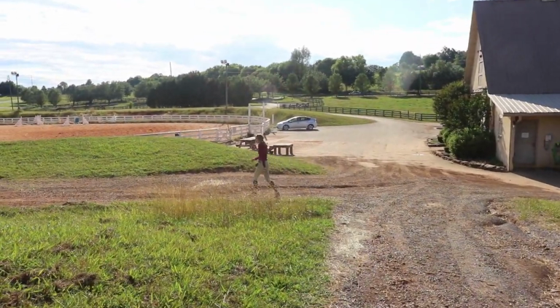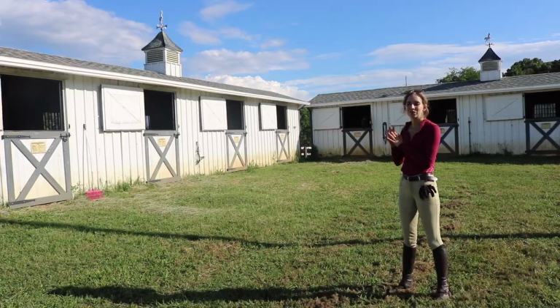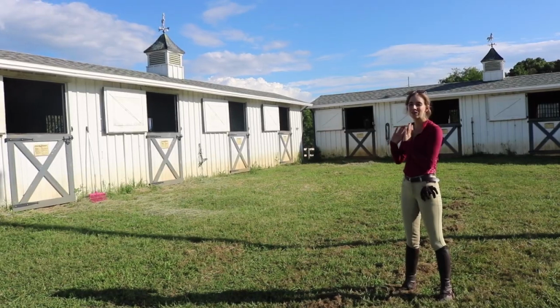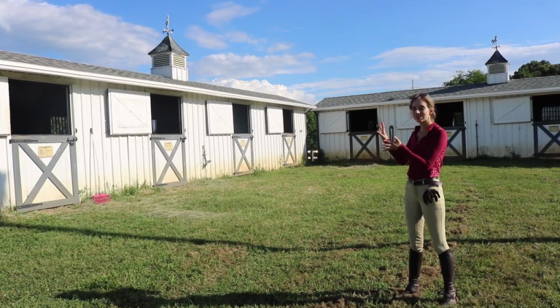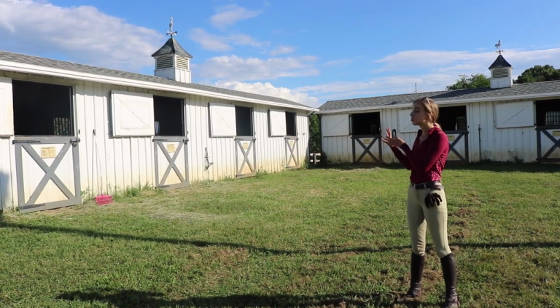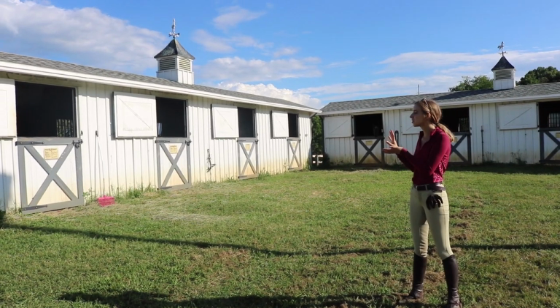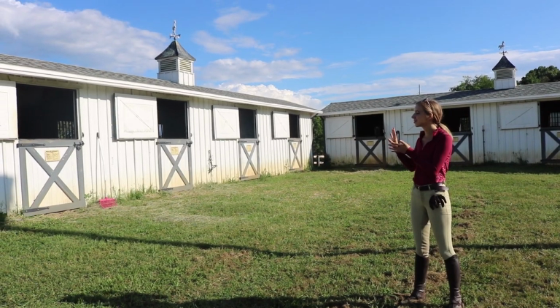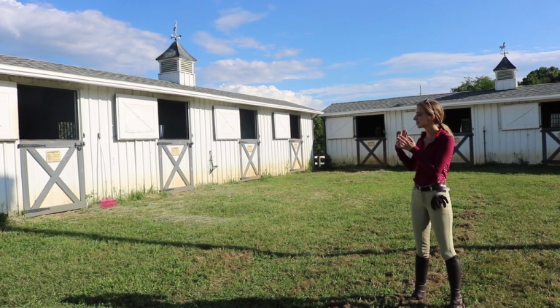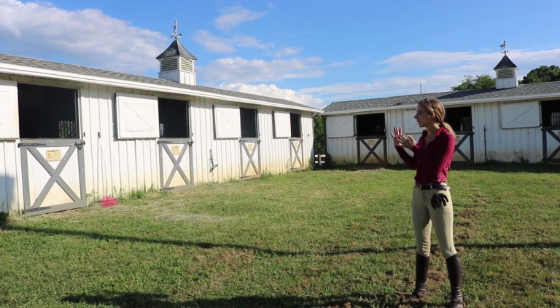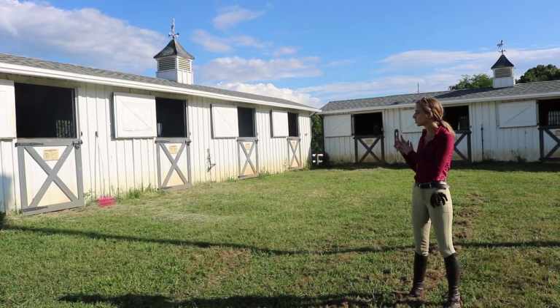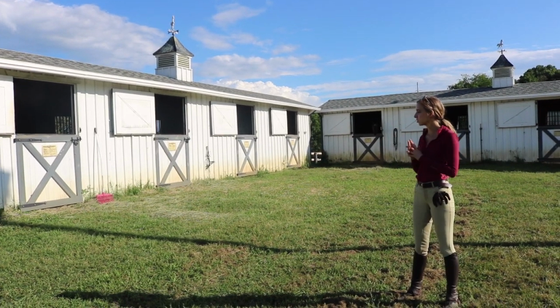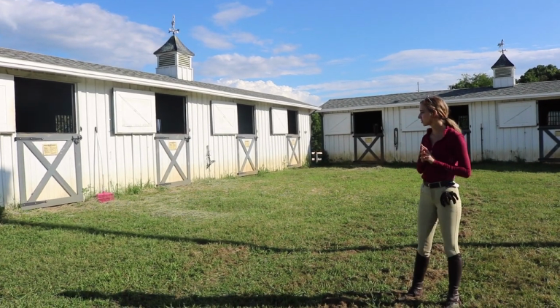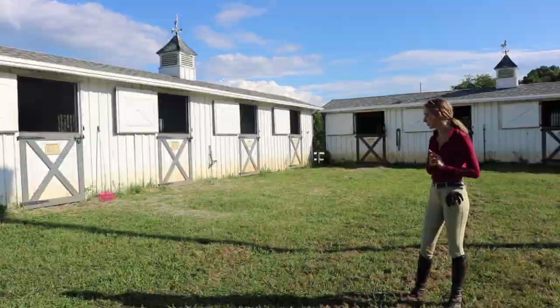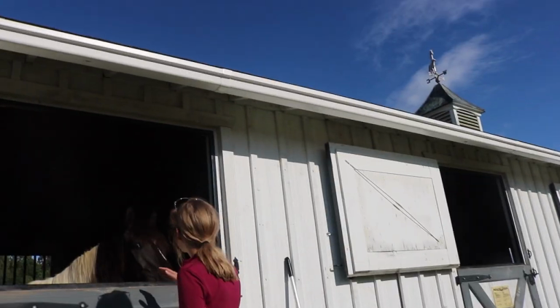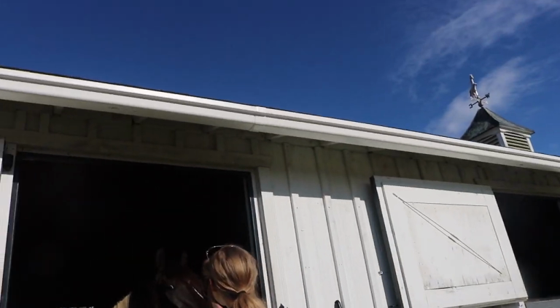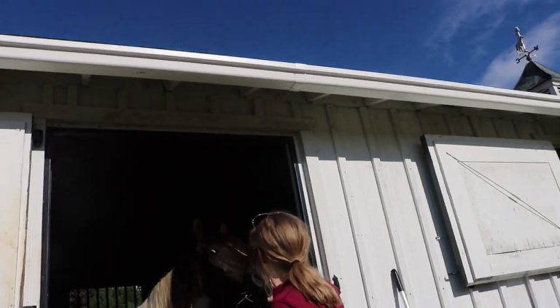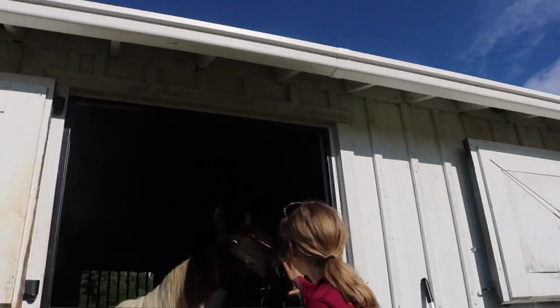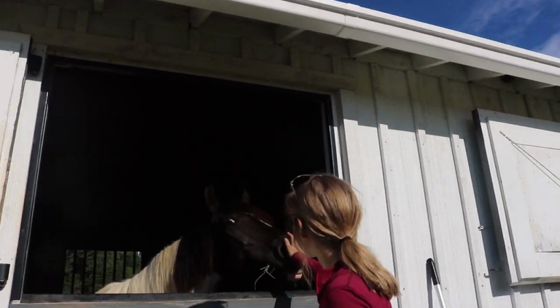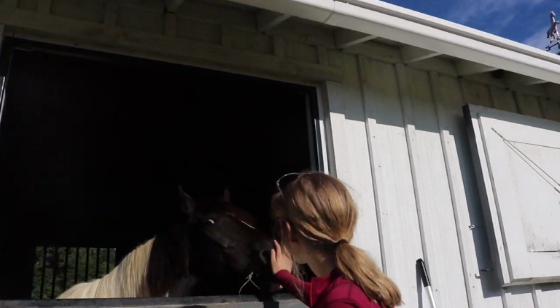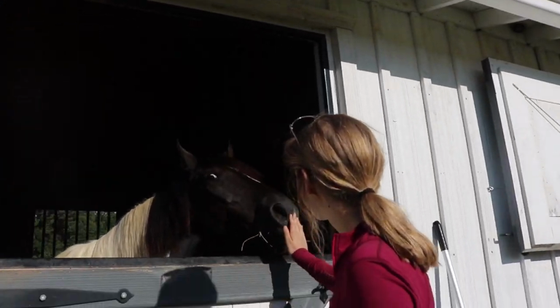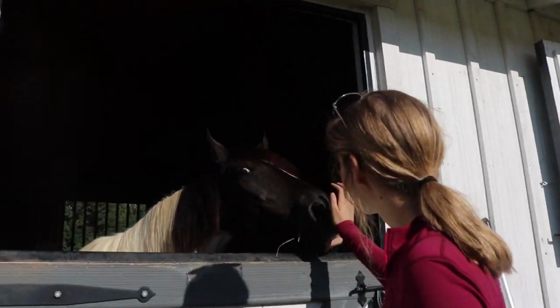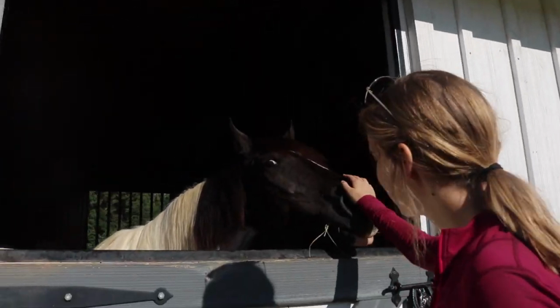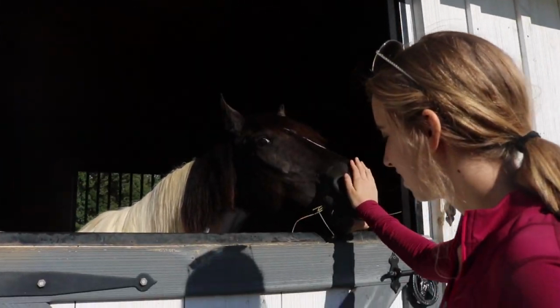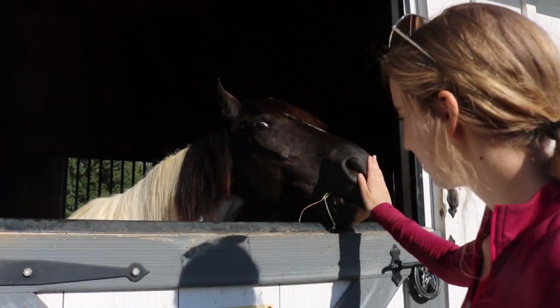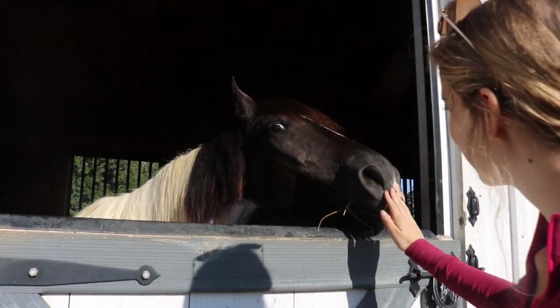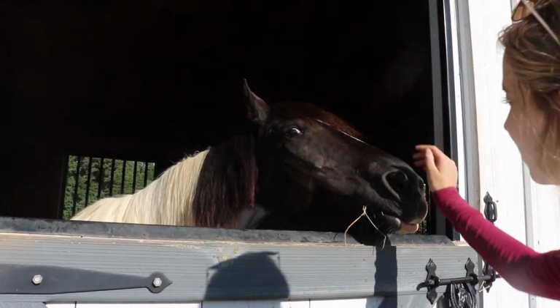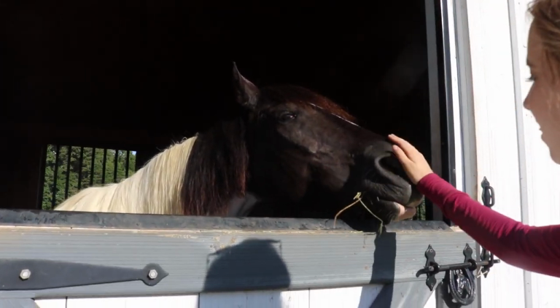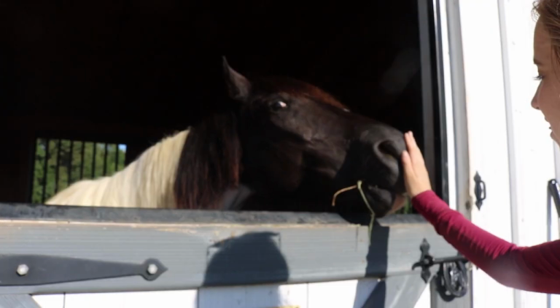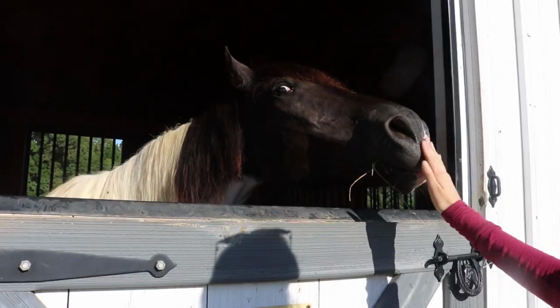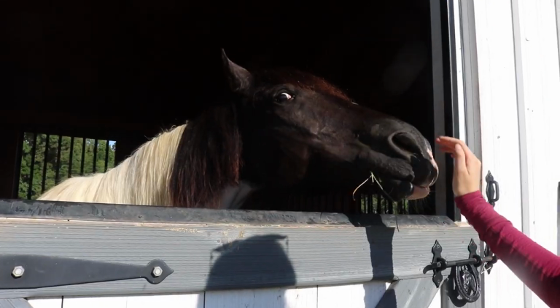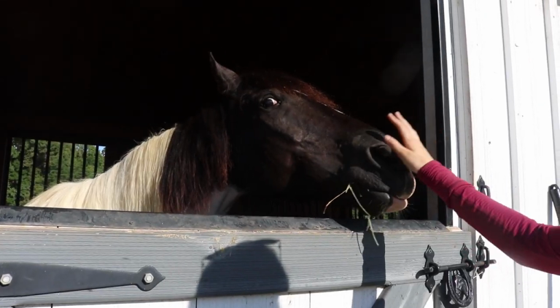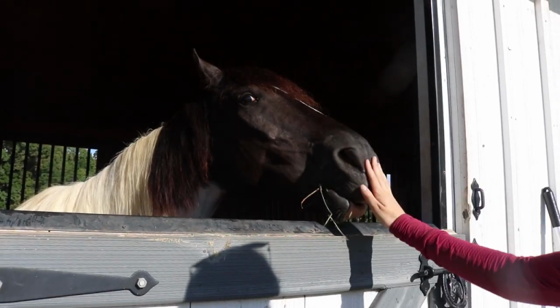We have these low stalls — there's eight stalls. Here's Preacher. You good boy.